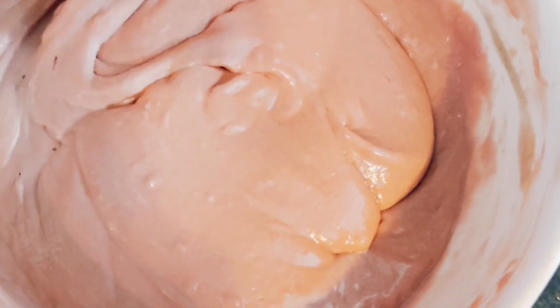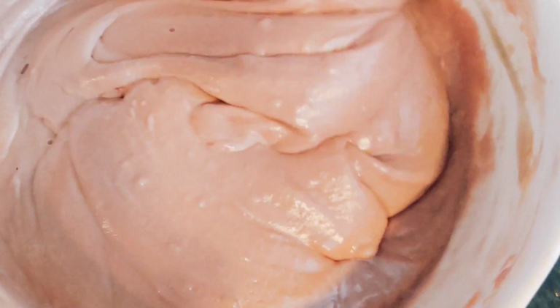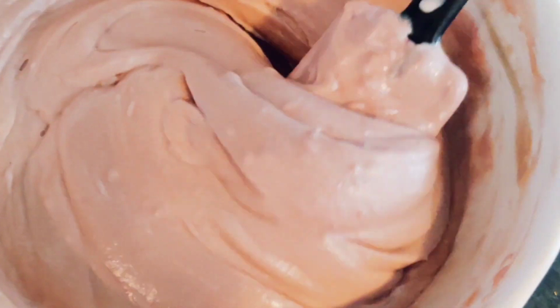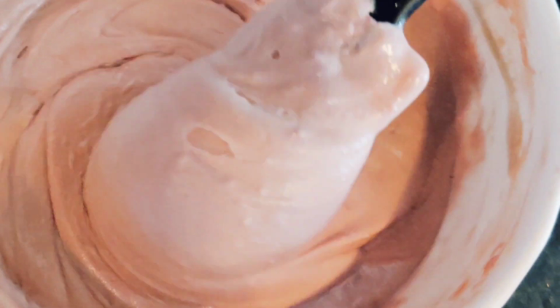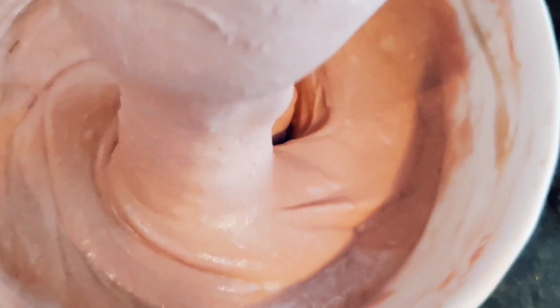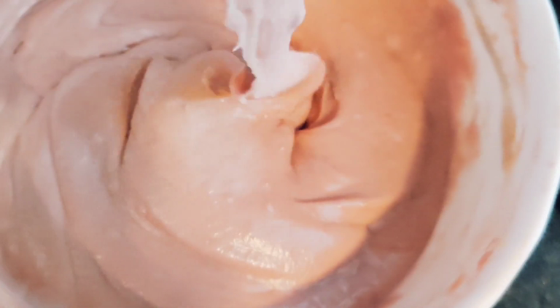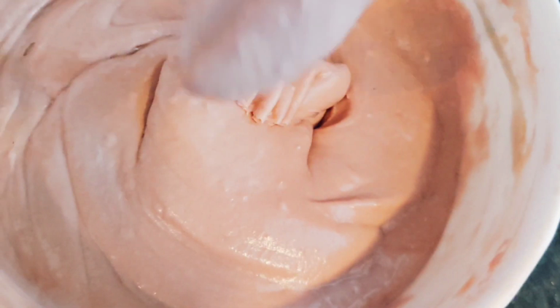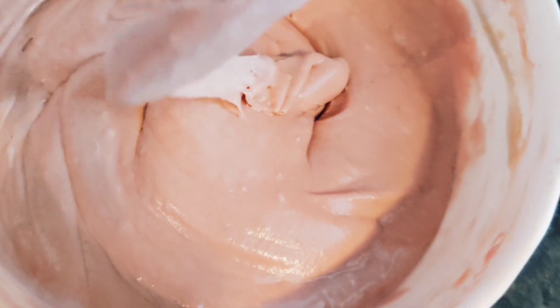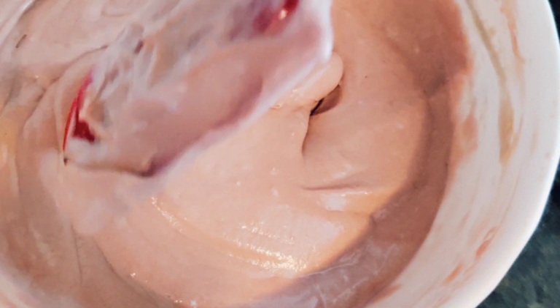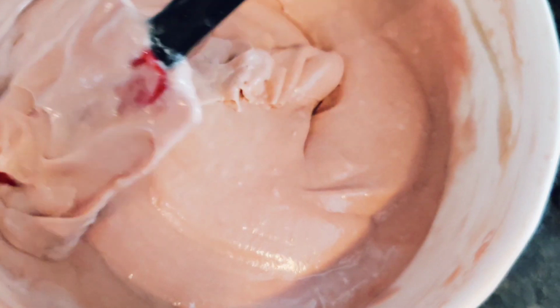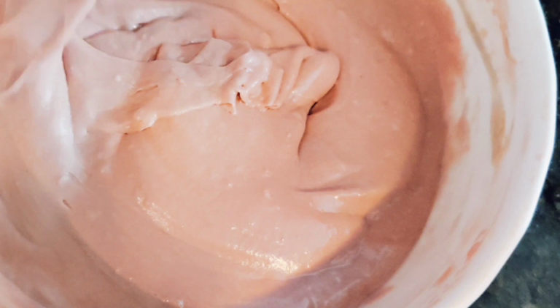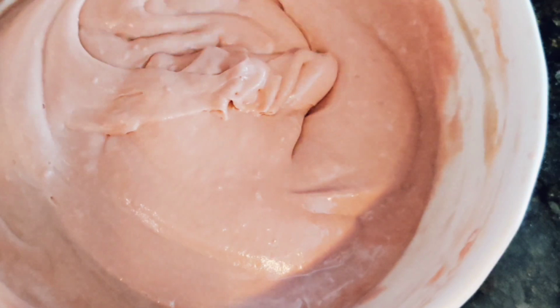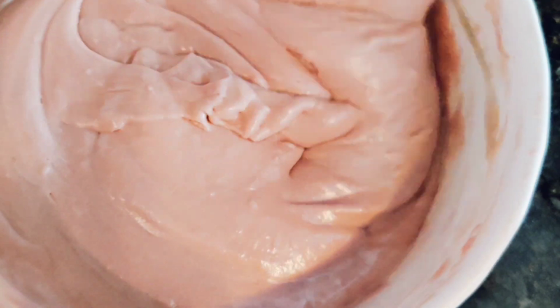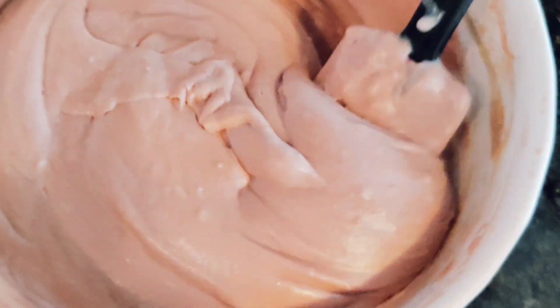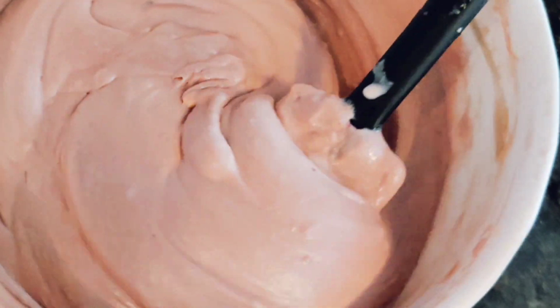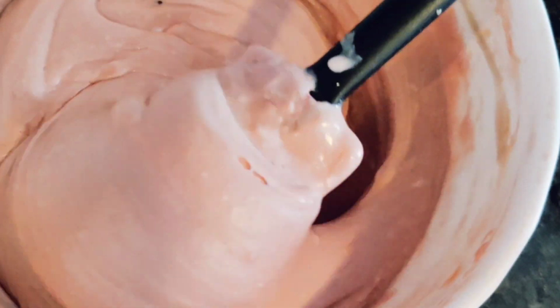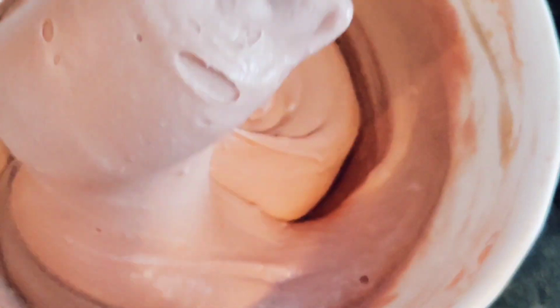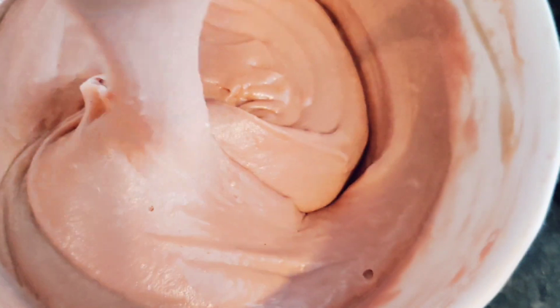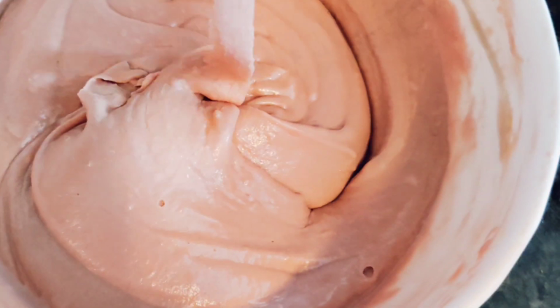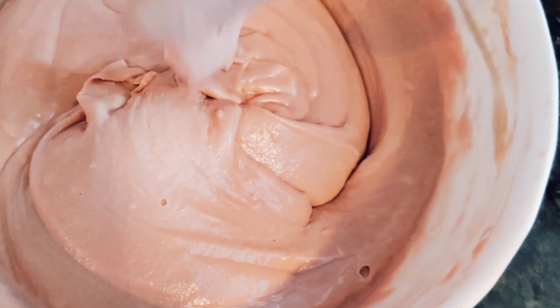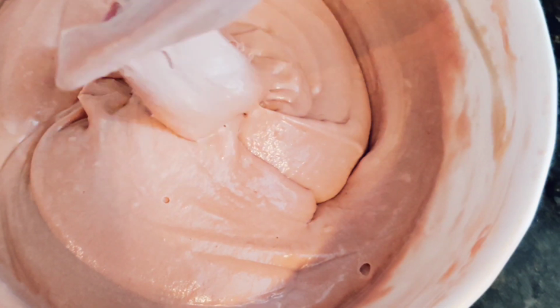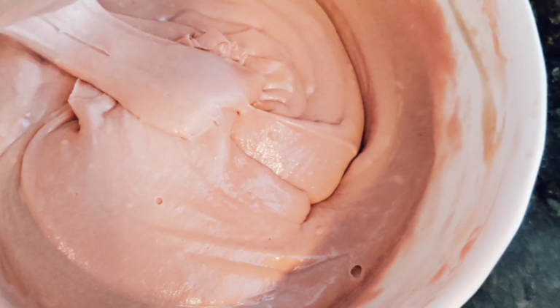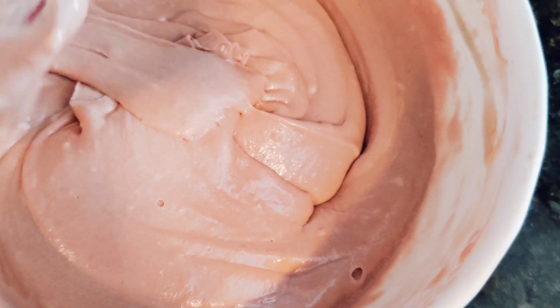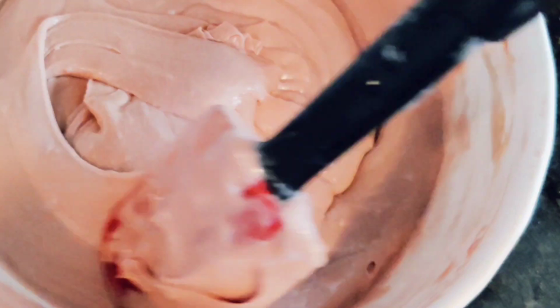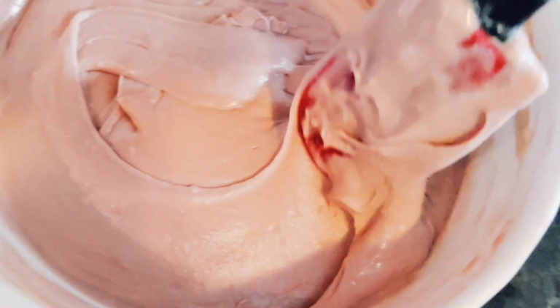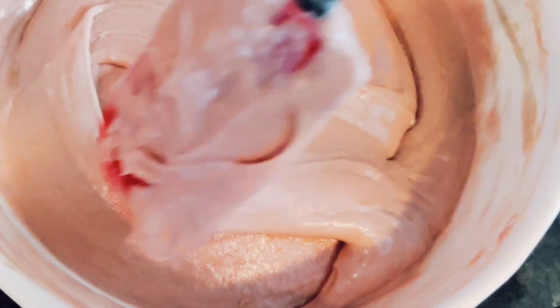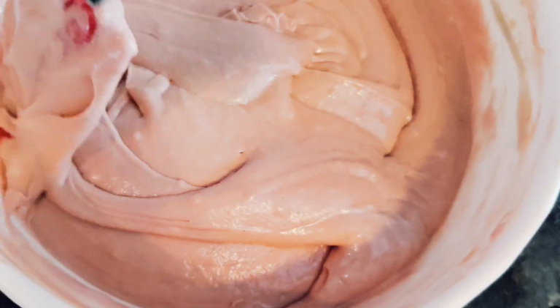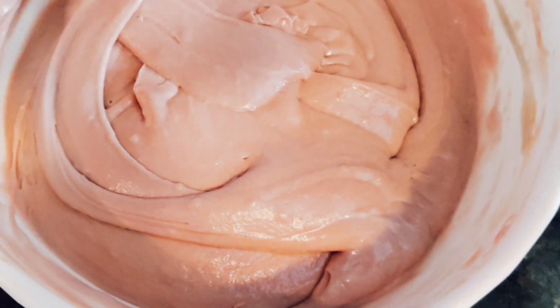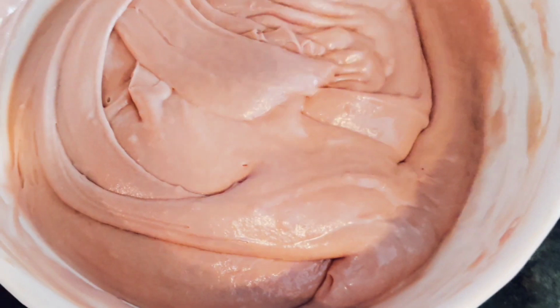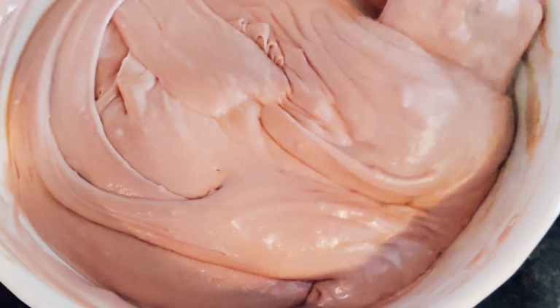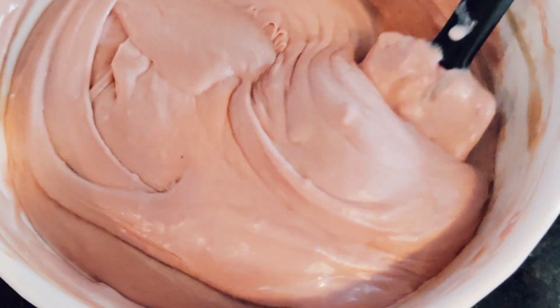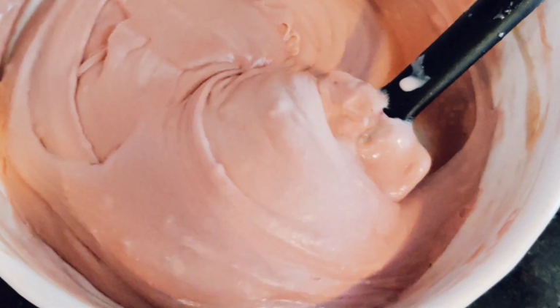Now our batter is ready. We have a beautiful thick perfect batter. We're going to put this in the pans and into the oven.